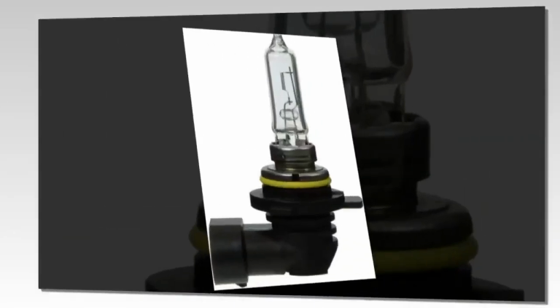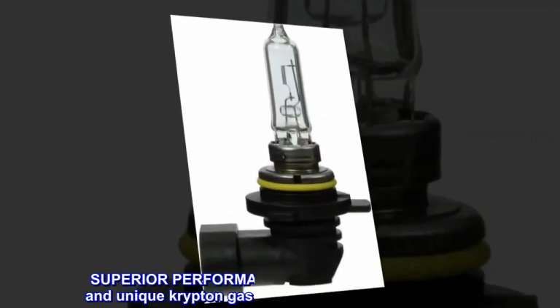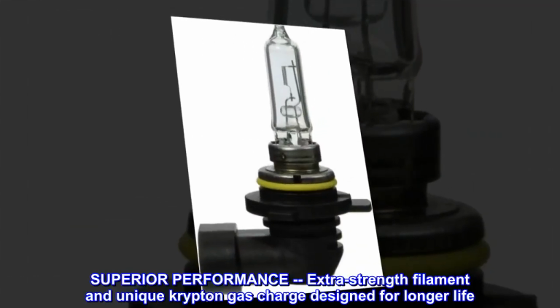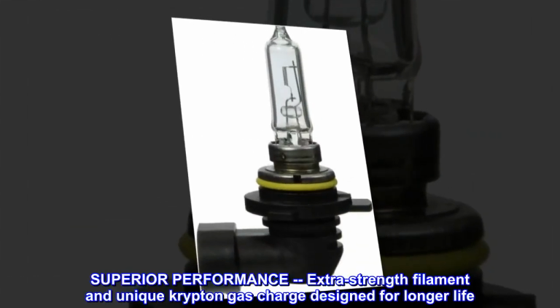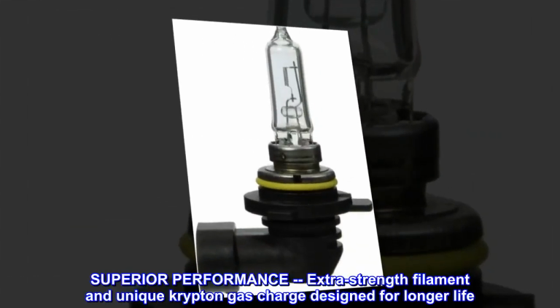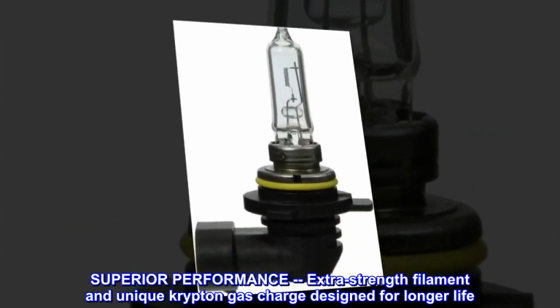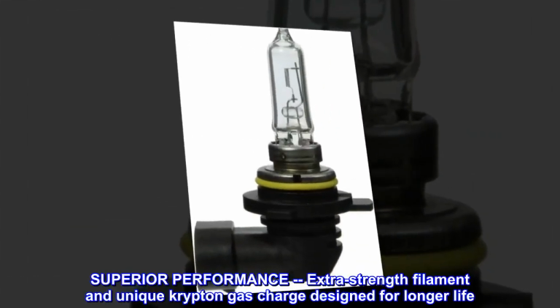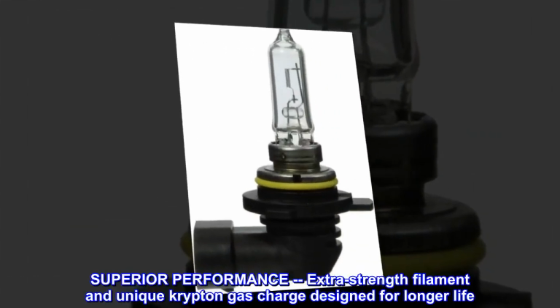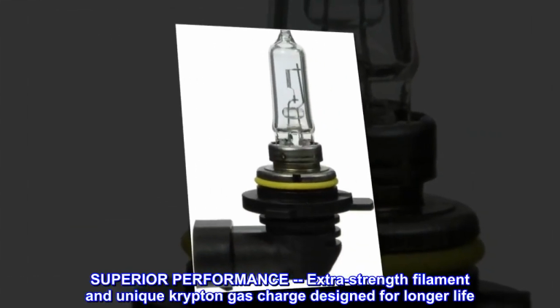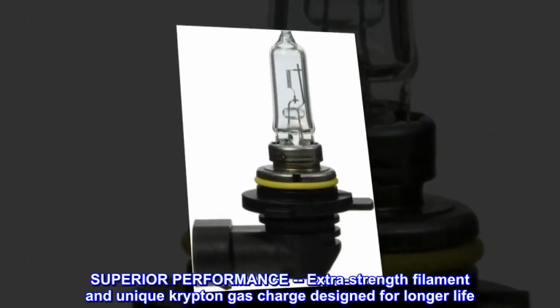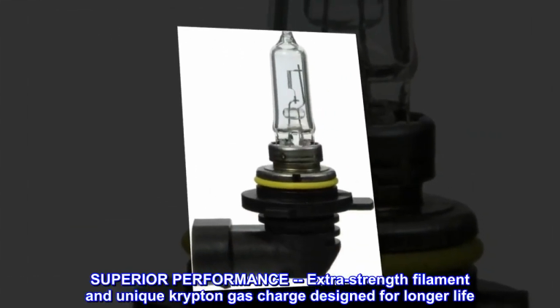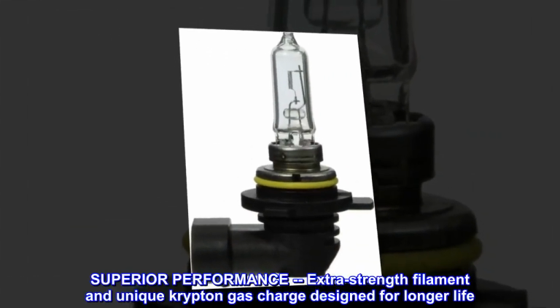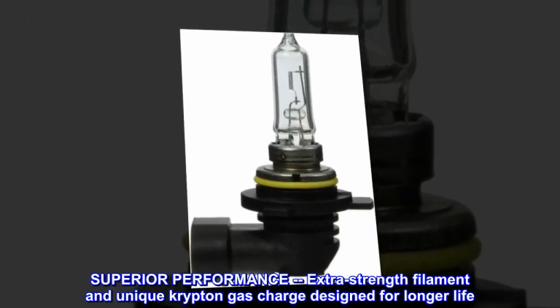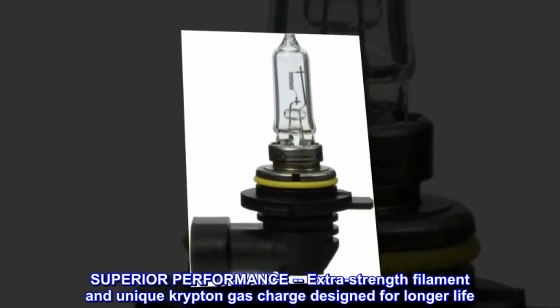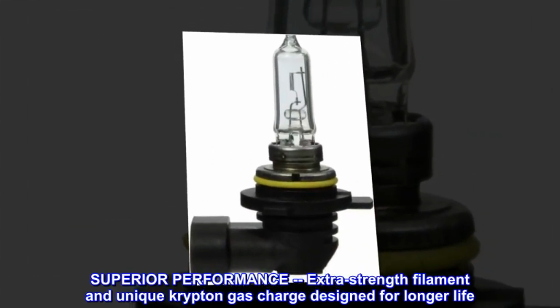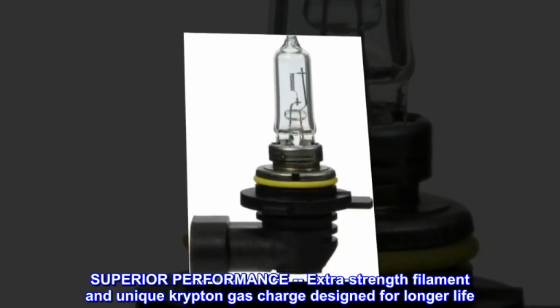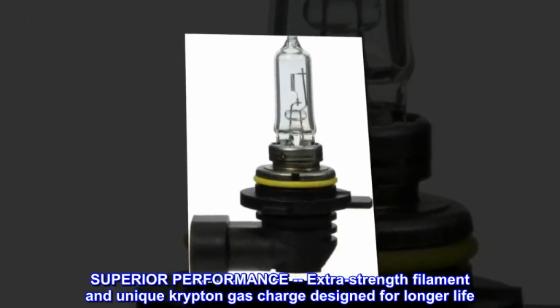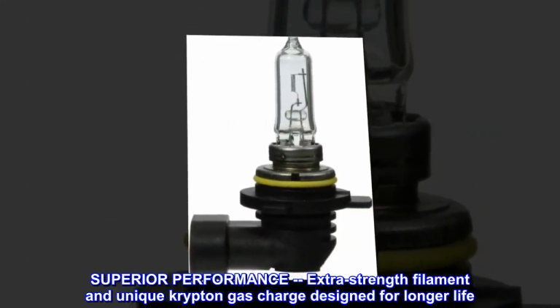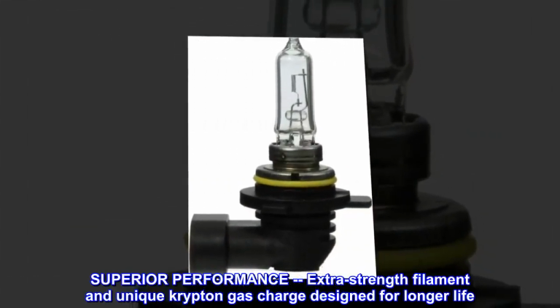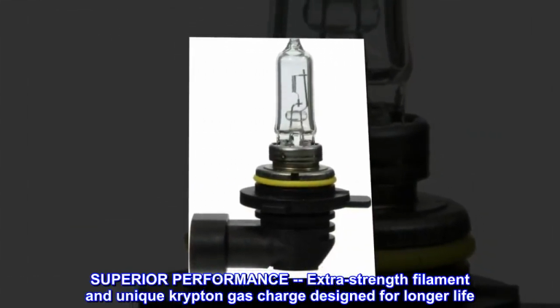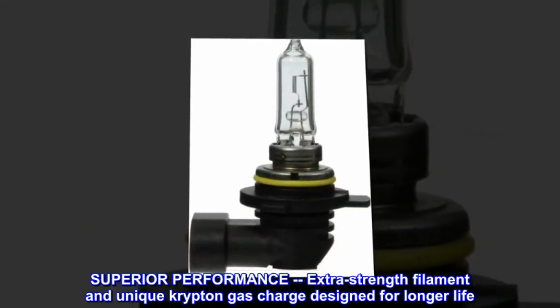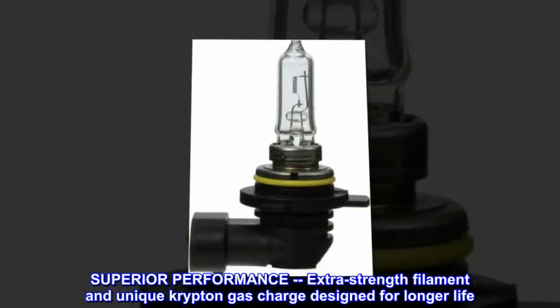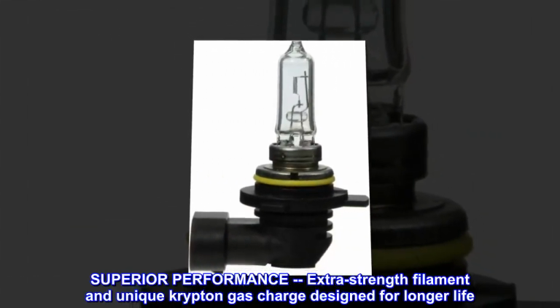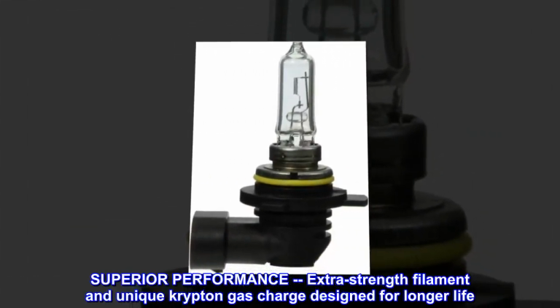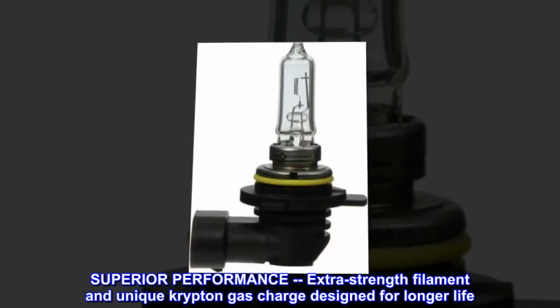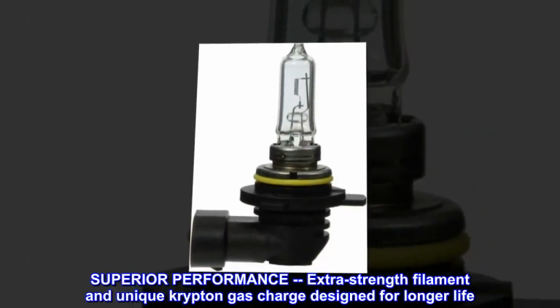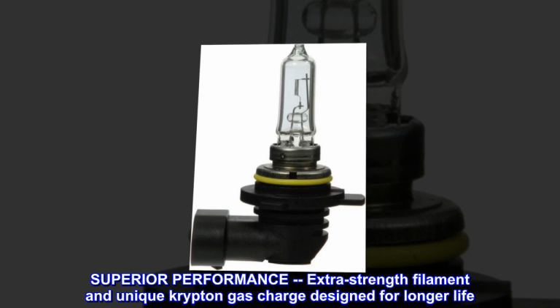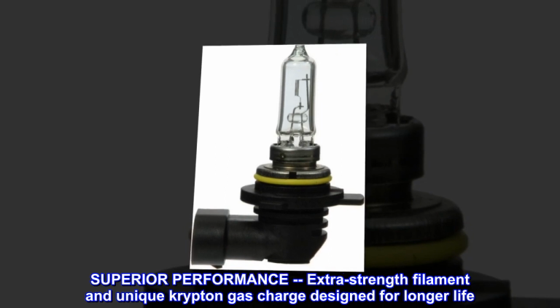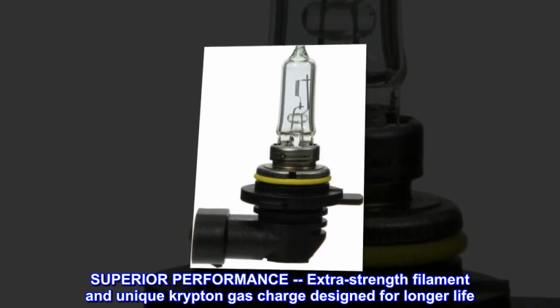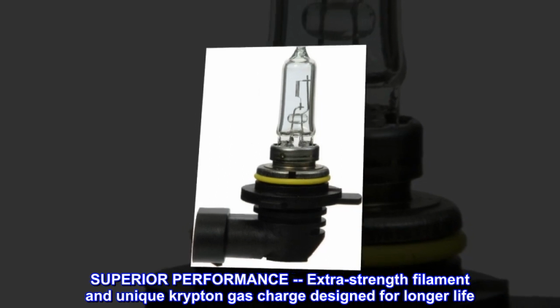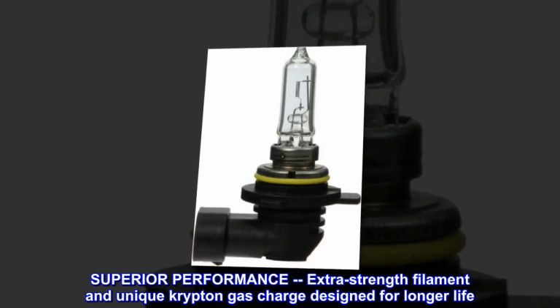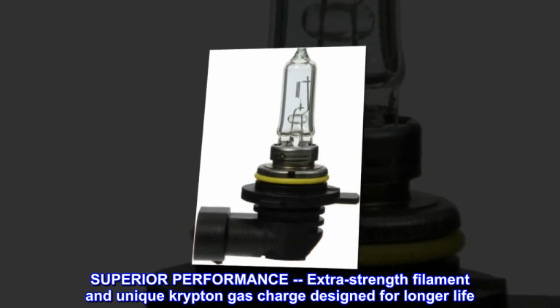Superior performance — extra strength filament and unique krypton gas charge designed for longer life.